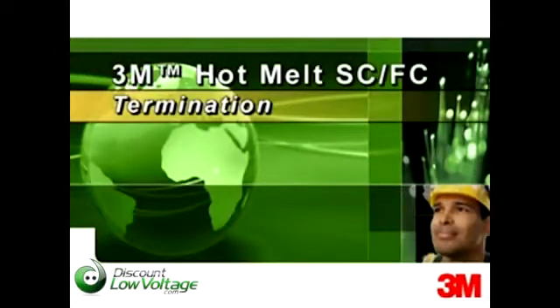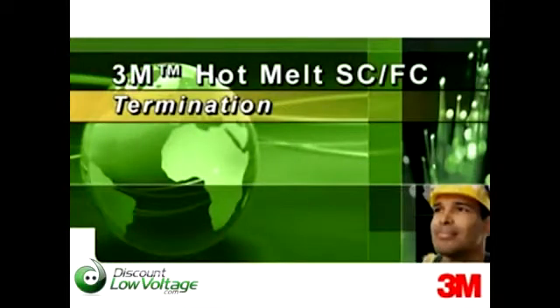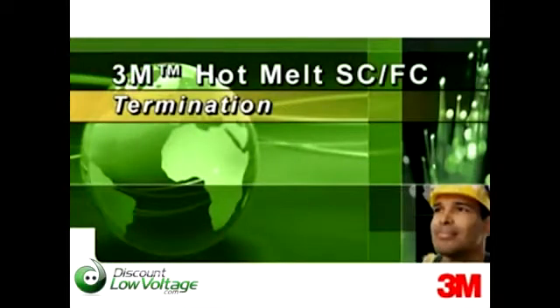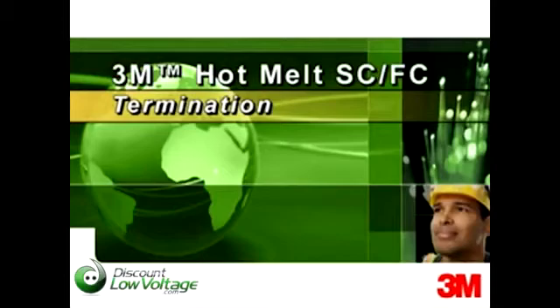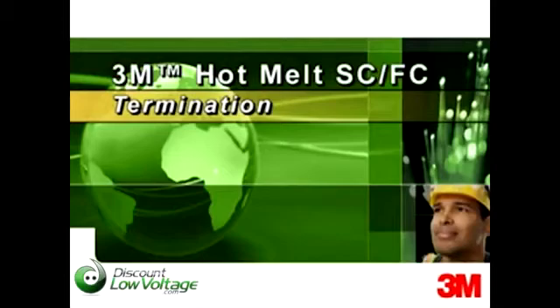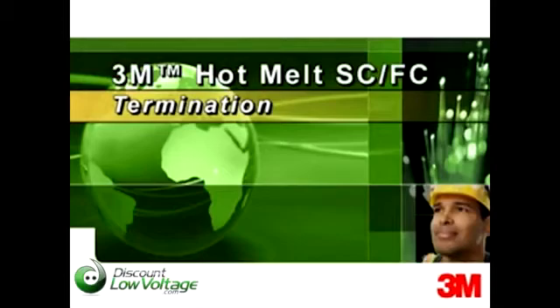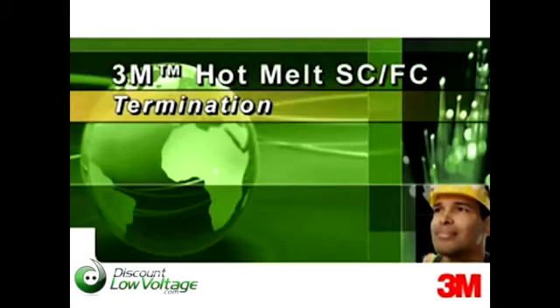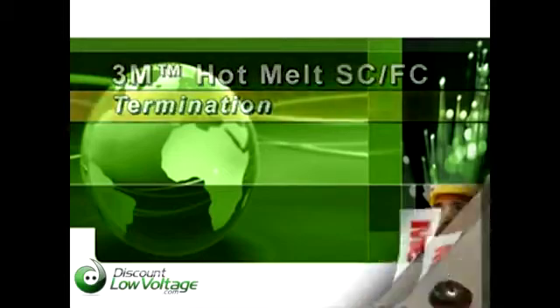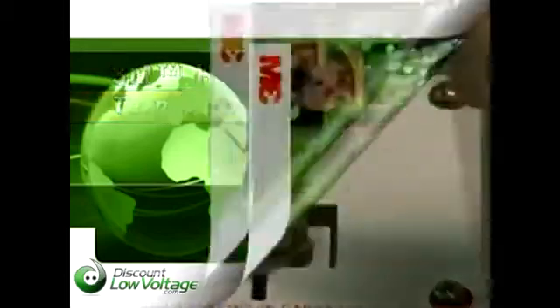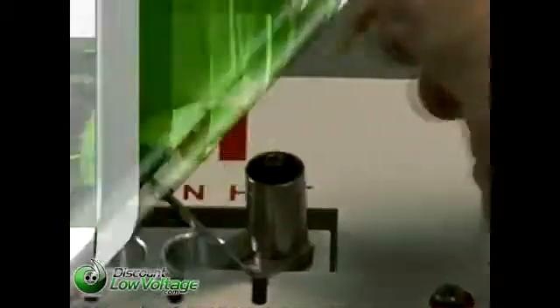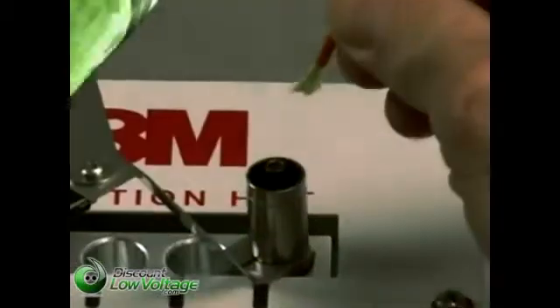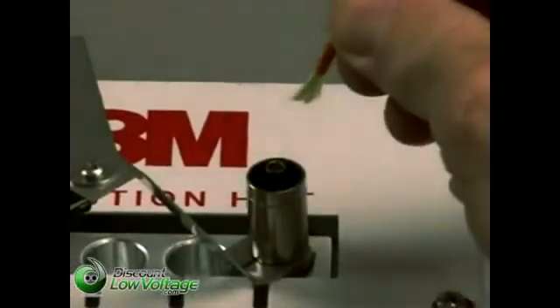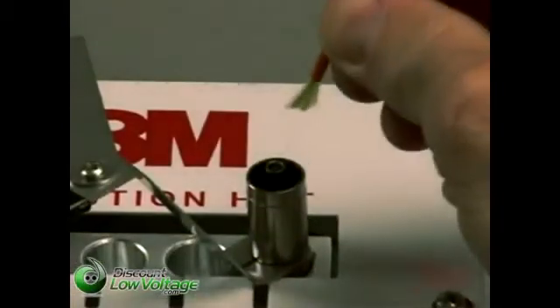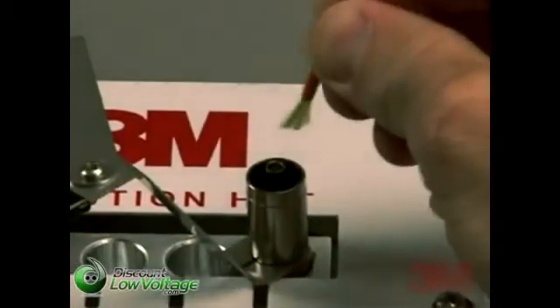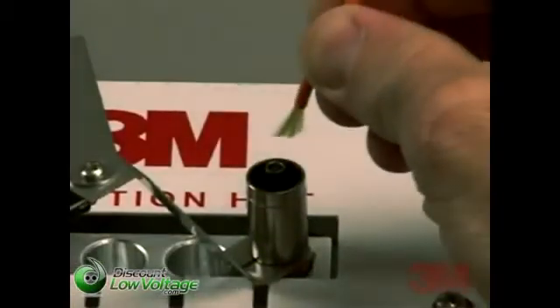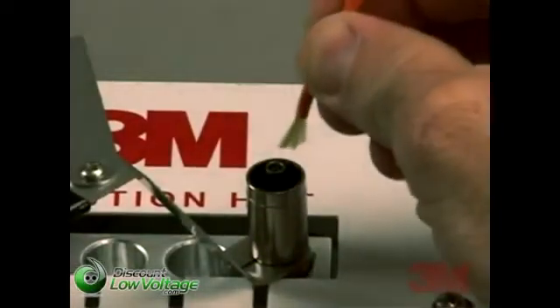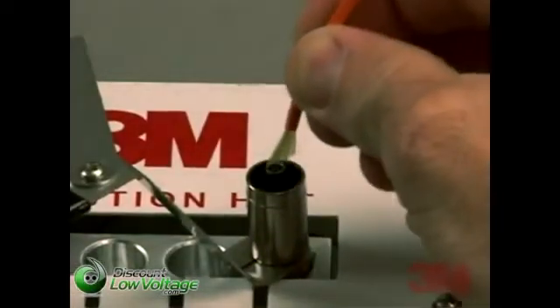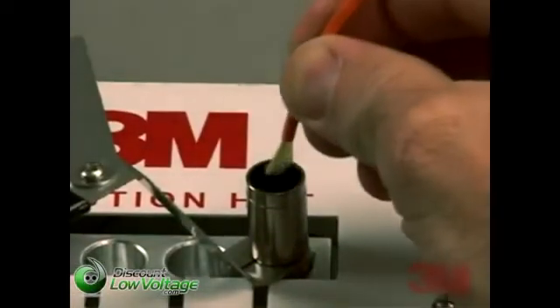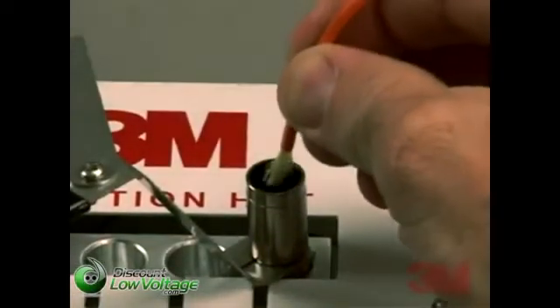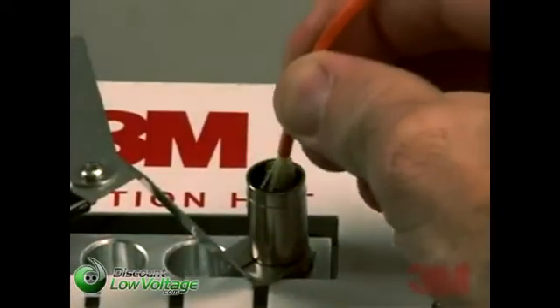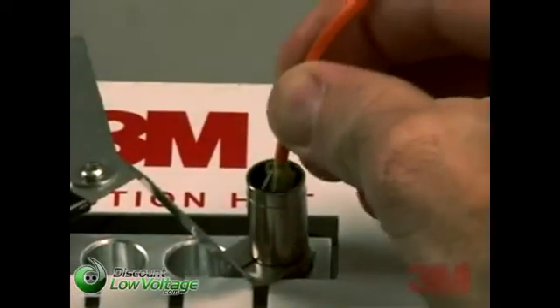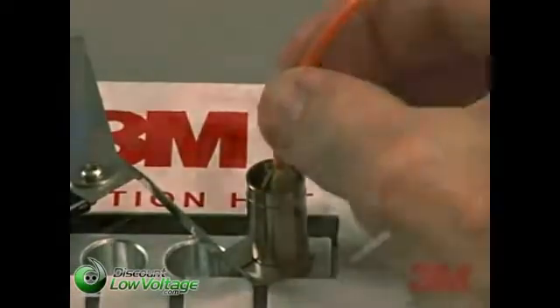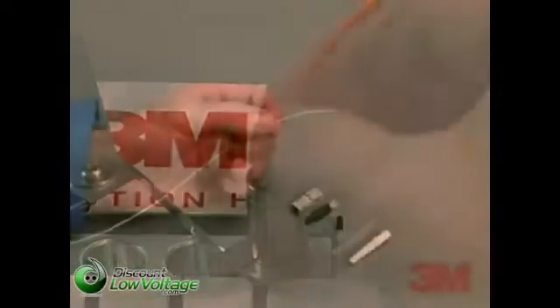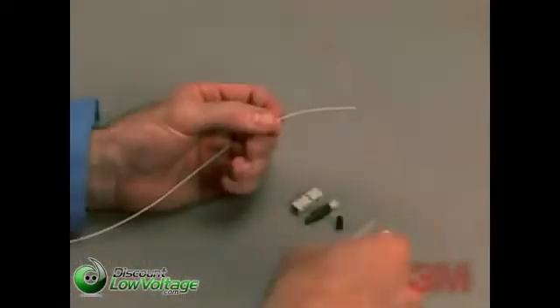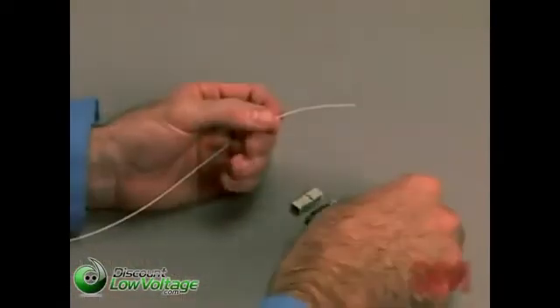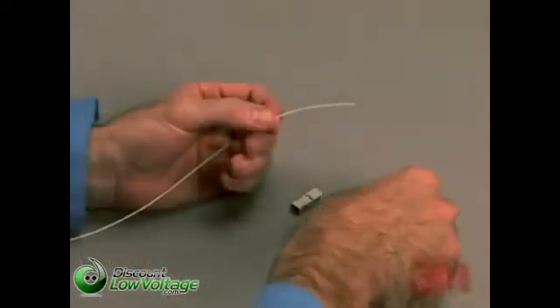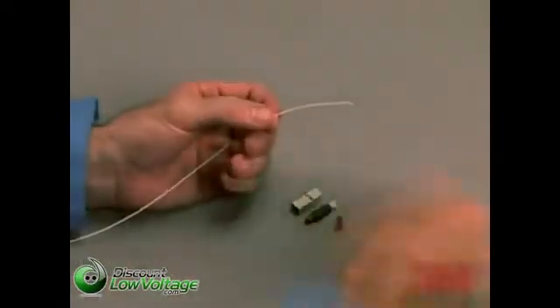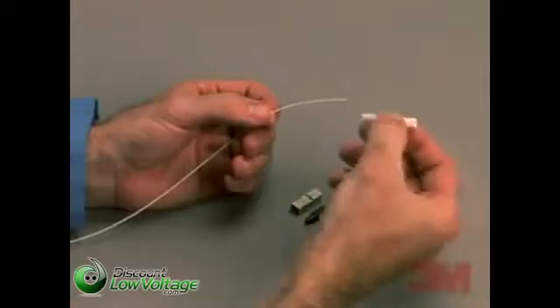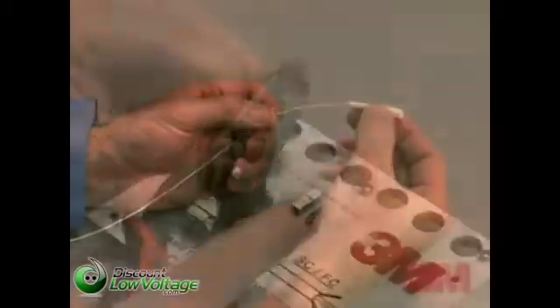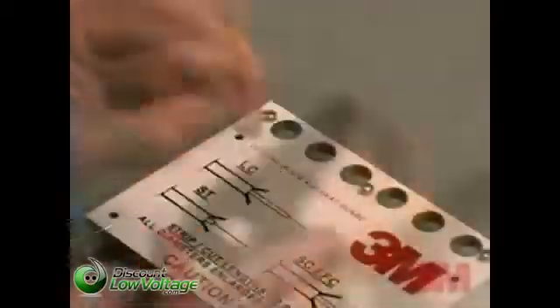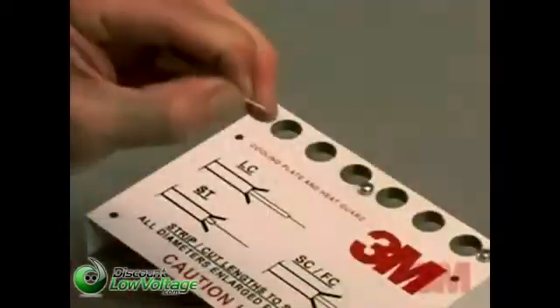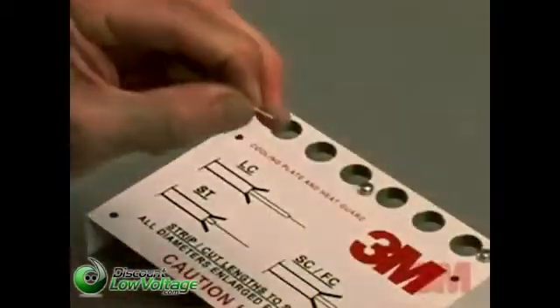The termination procedure for the classic SC and FC hot melt connectors is the same. For training purposes, the SC will be shown.